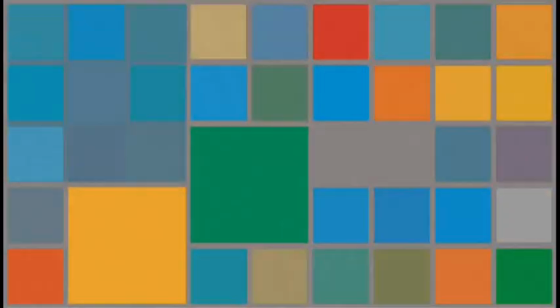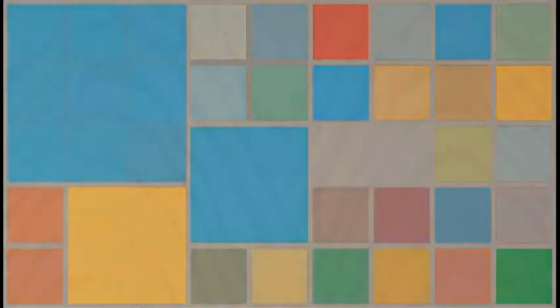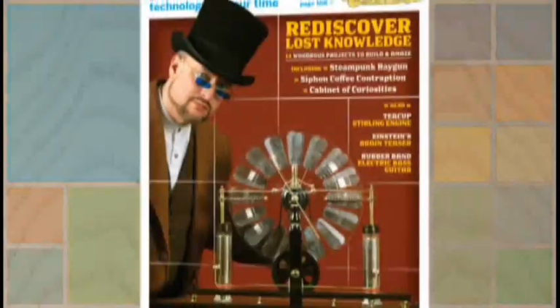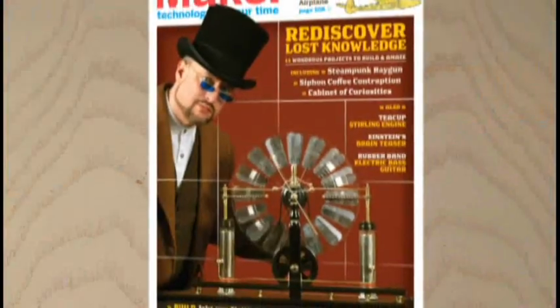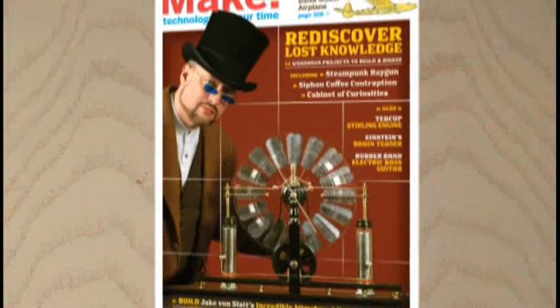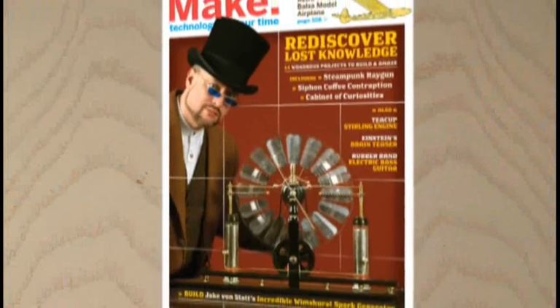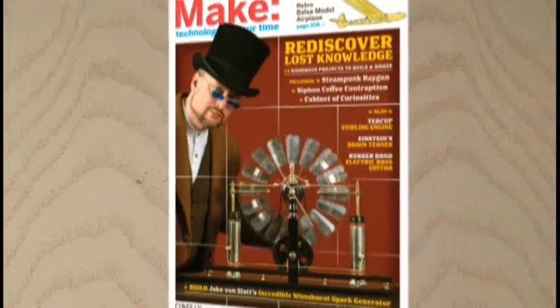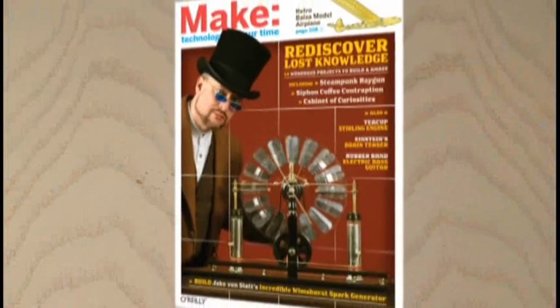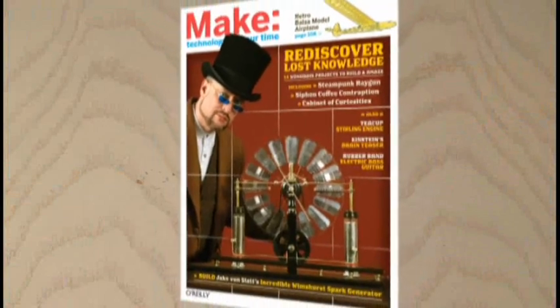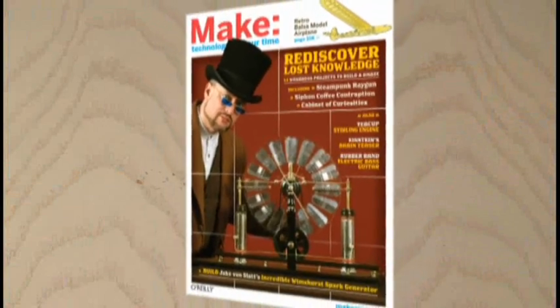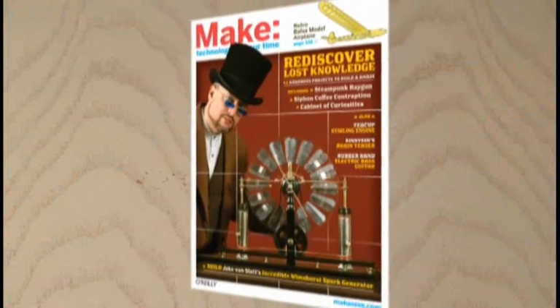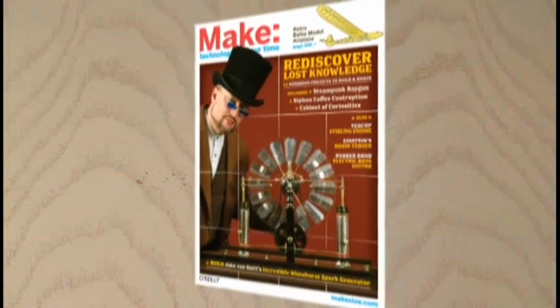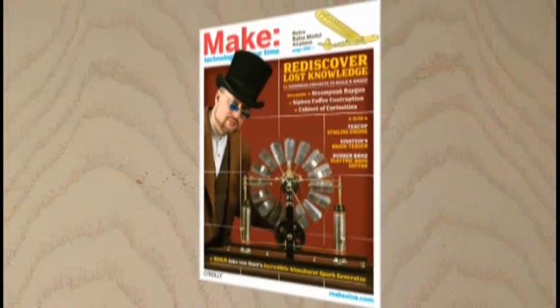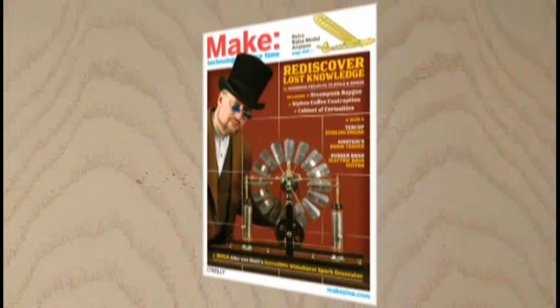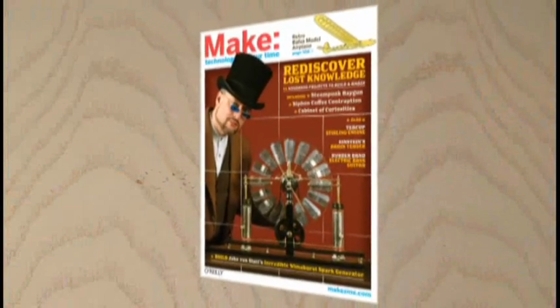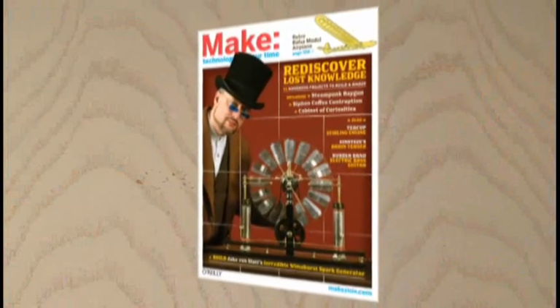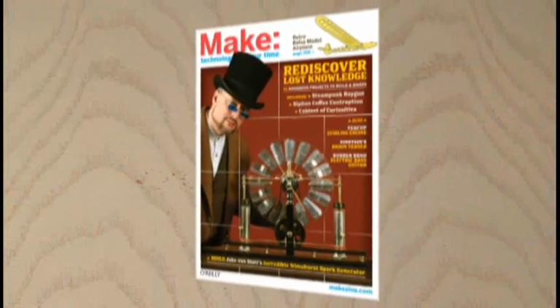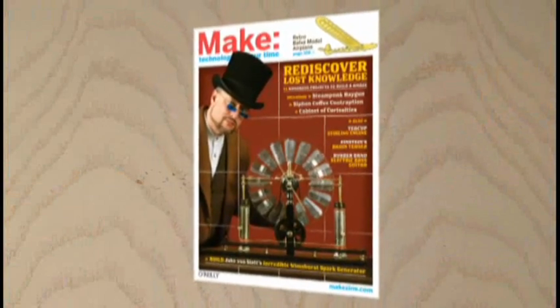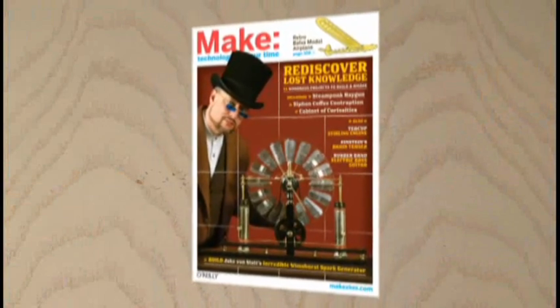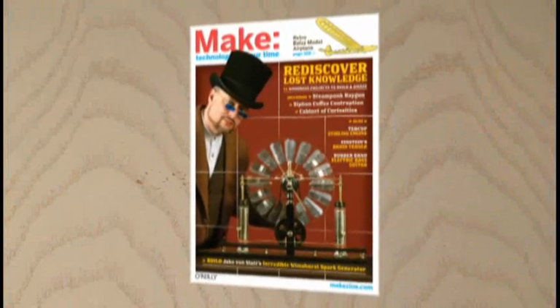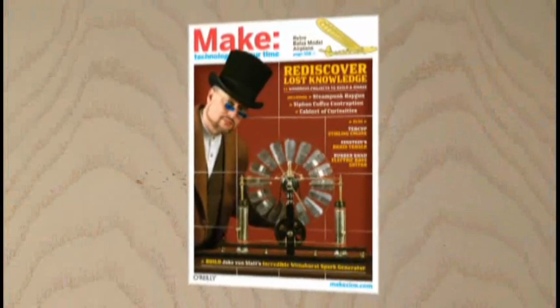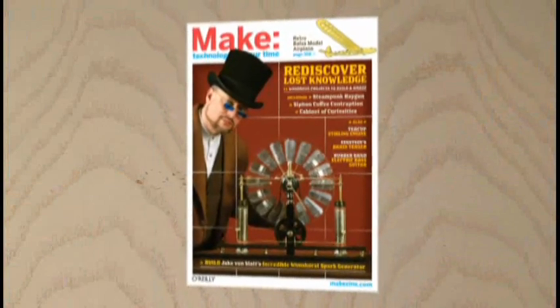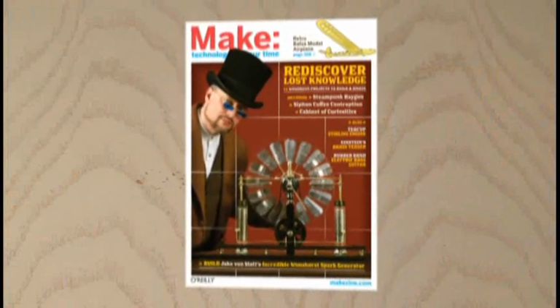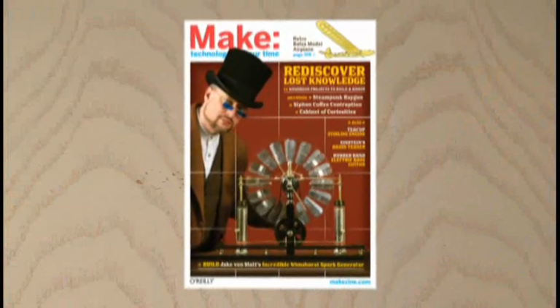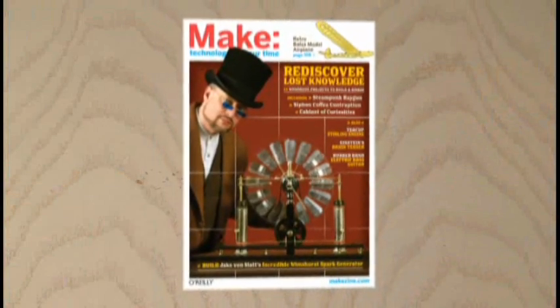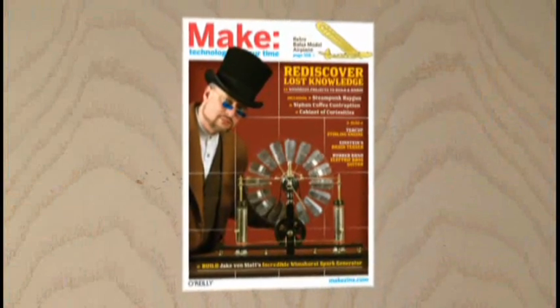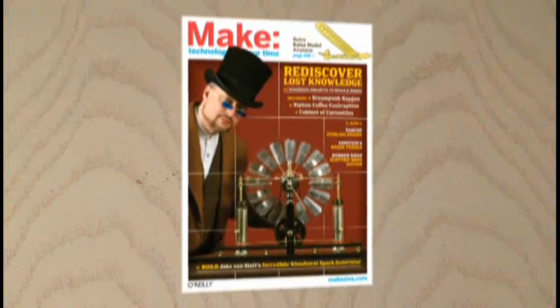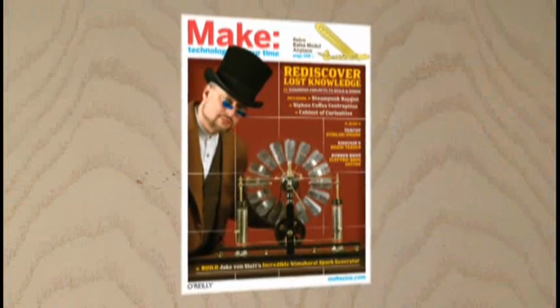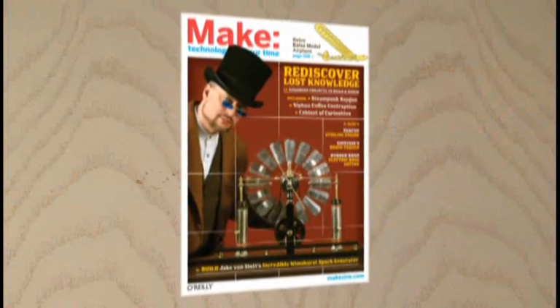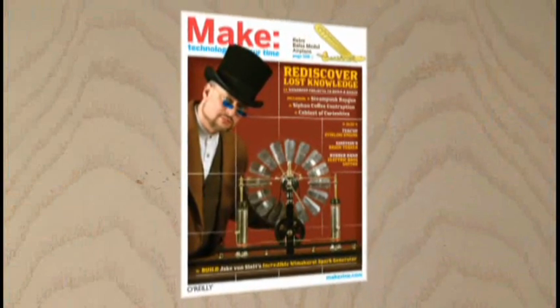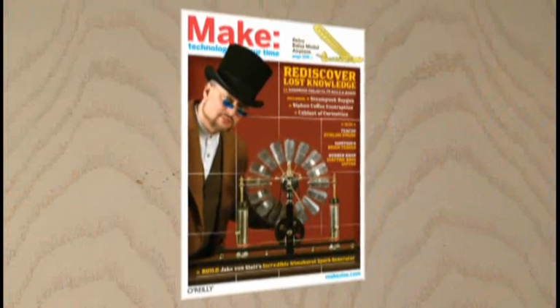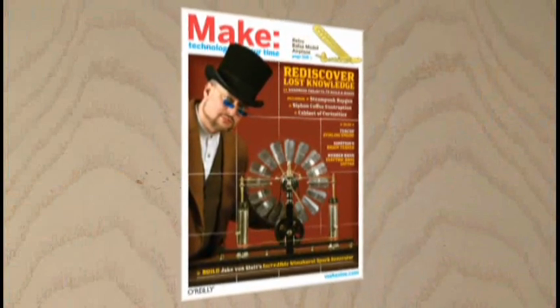You can find the flash memory hard drive and other great projects in Make Volume 17.